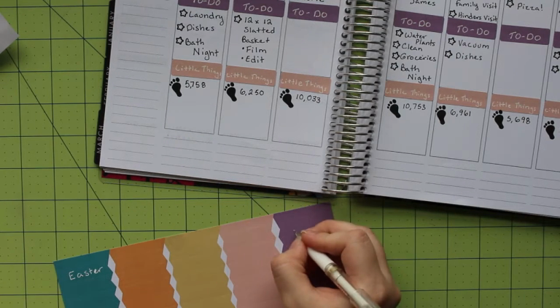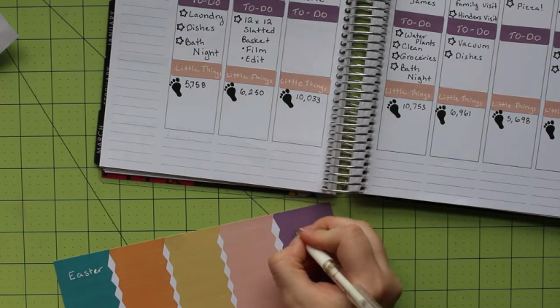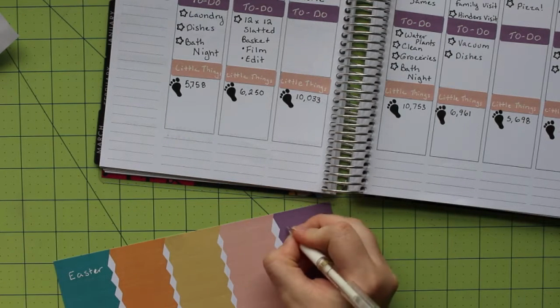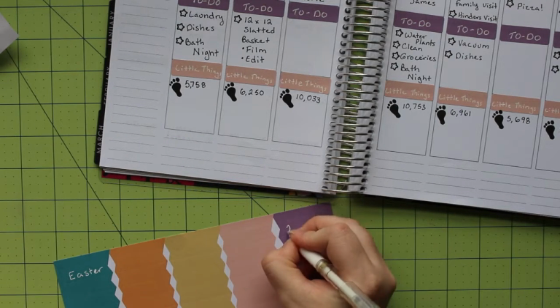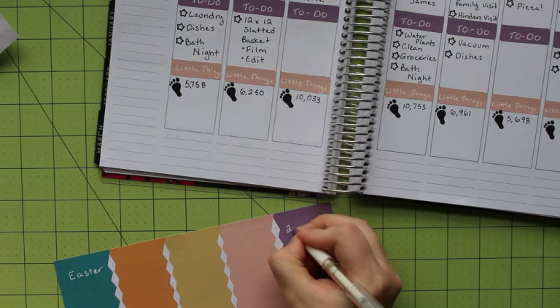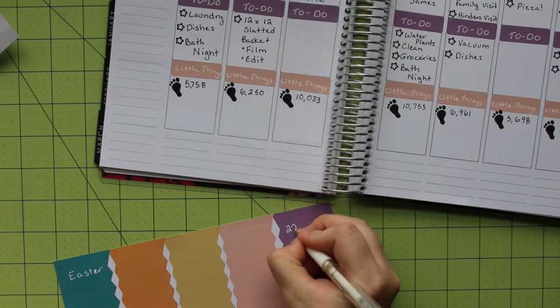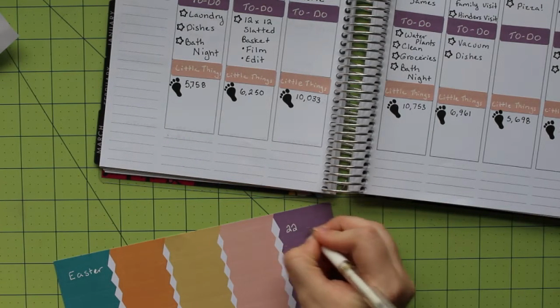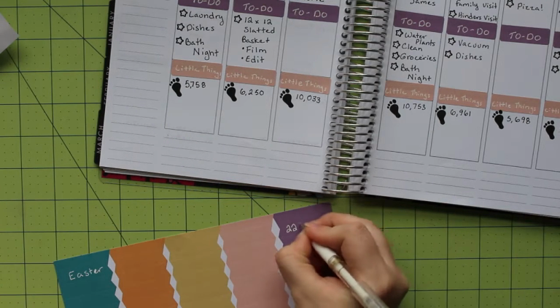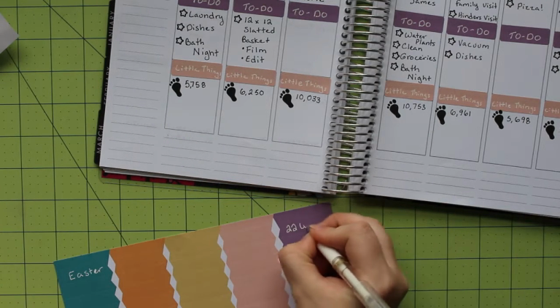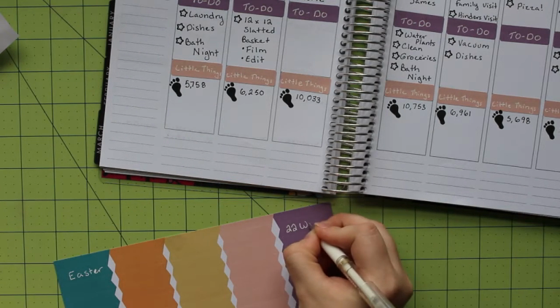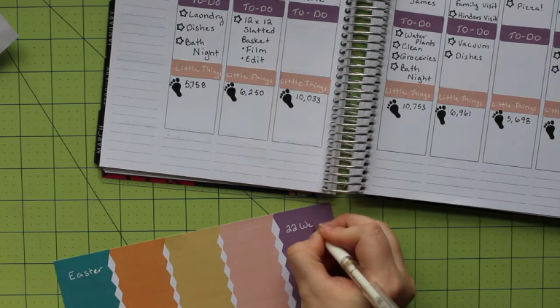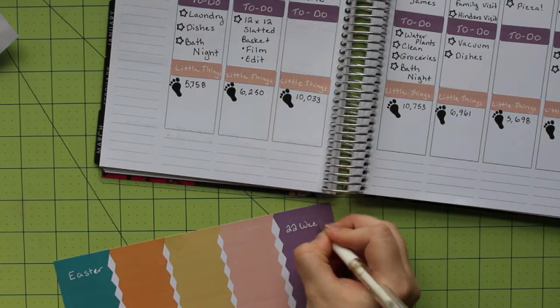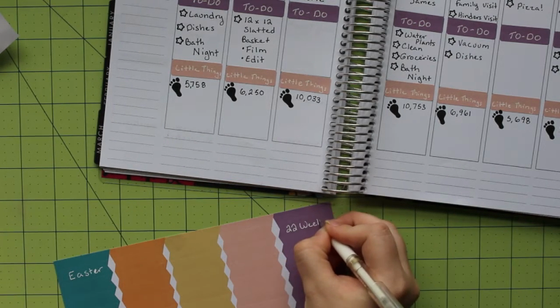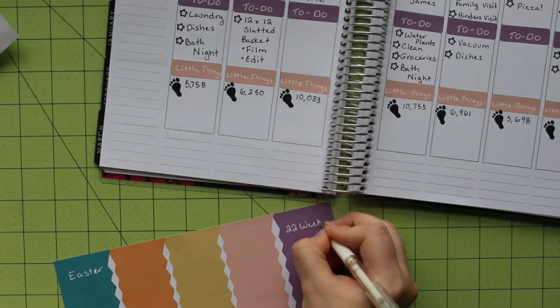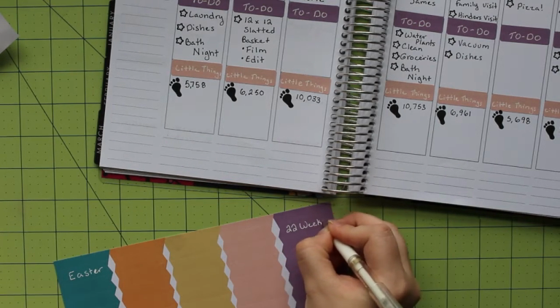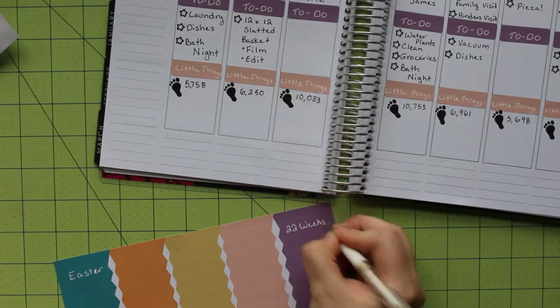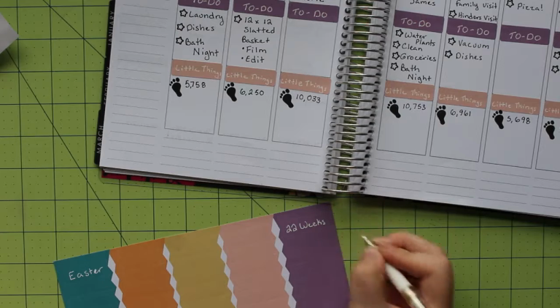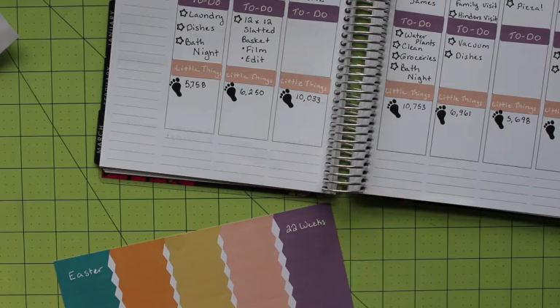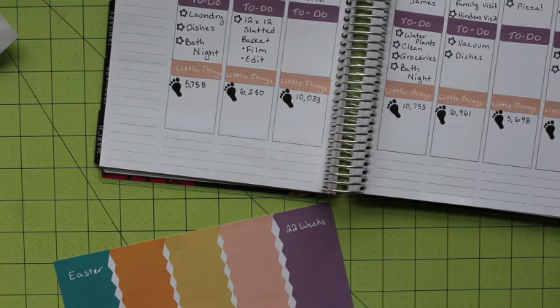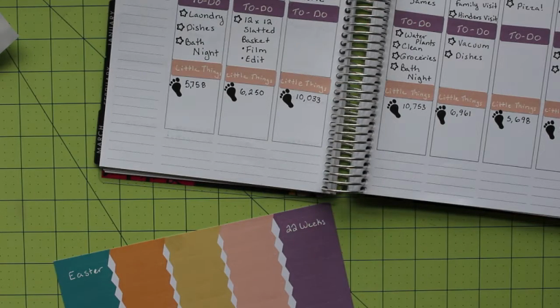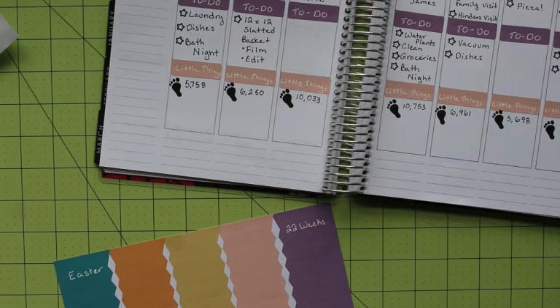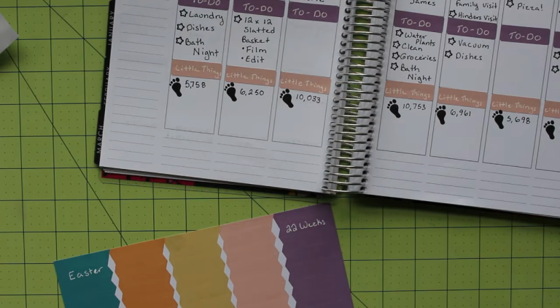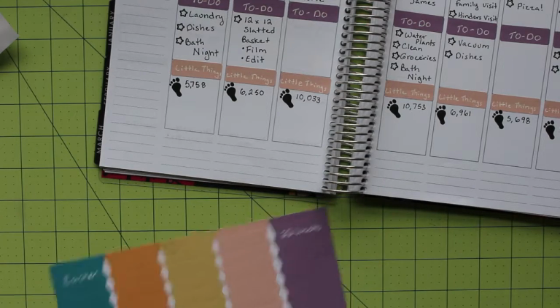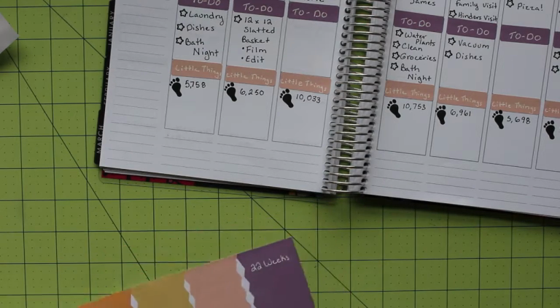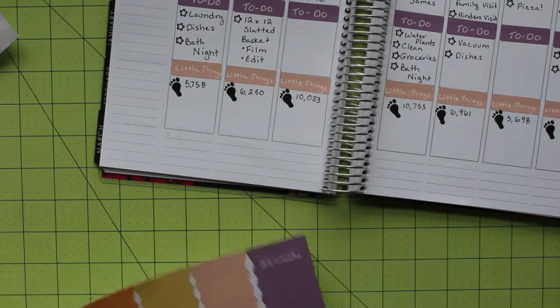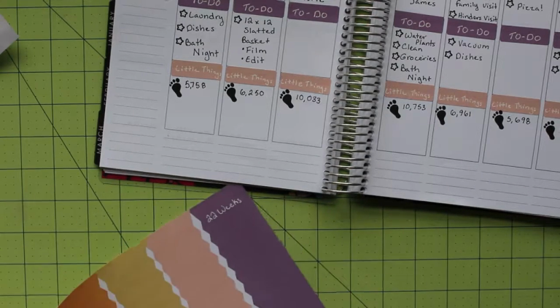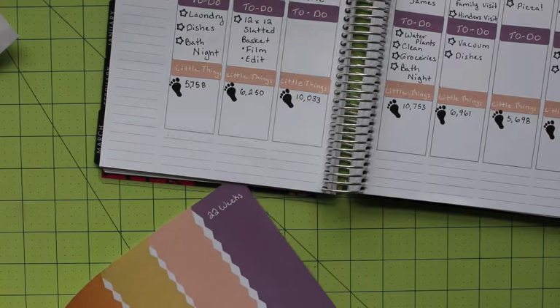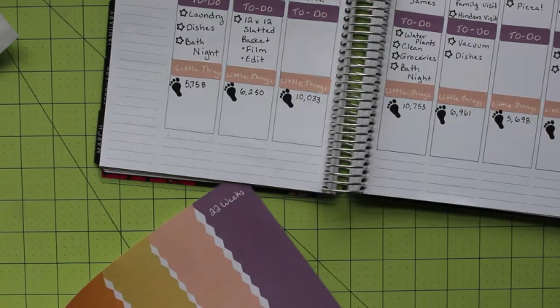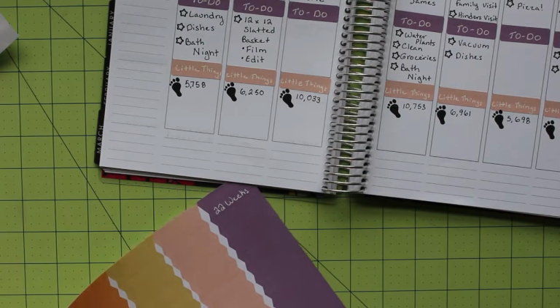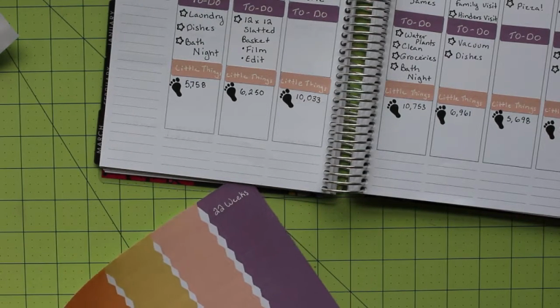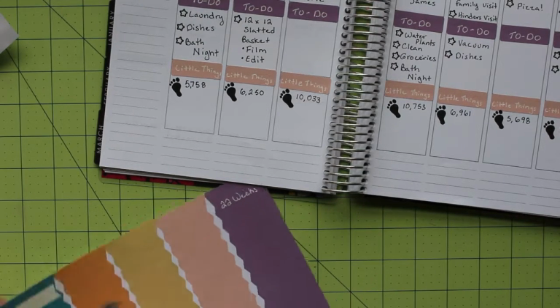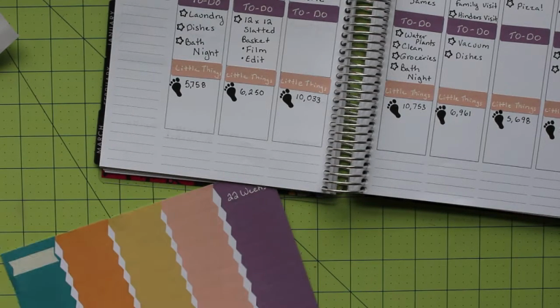Plus, with having an infant and a toddler this fall, I'm going to have to be a master of planning if I want to be ready for the holidays.